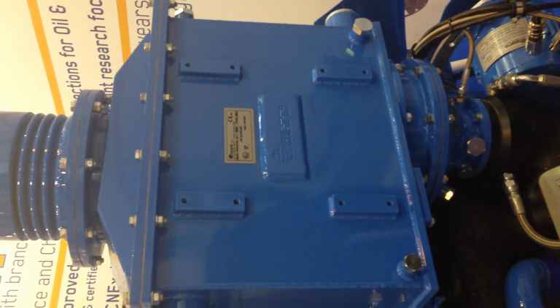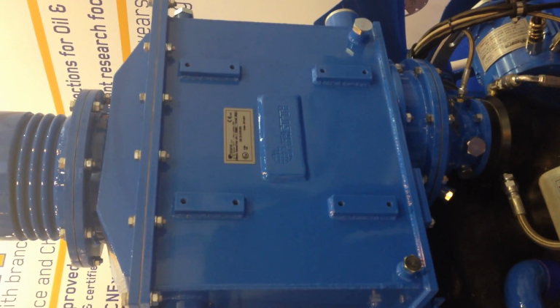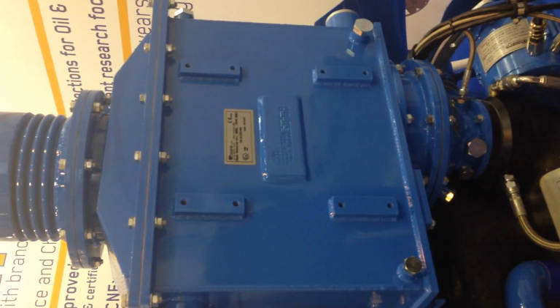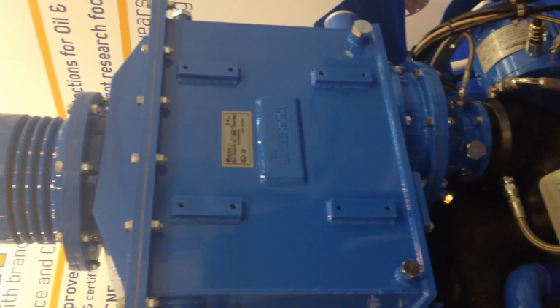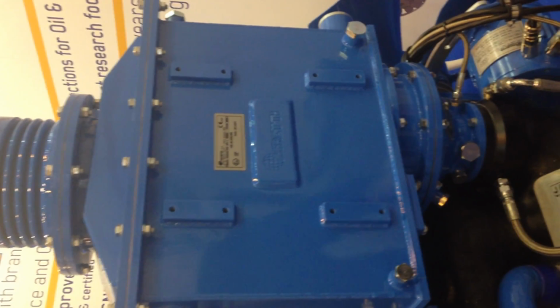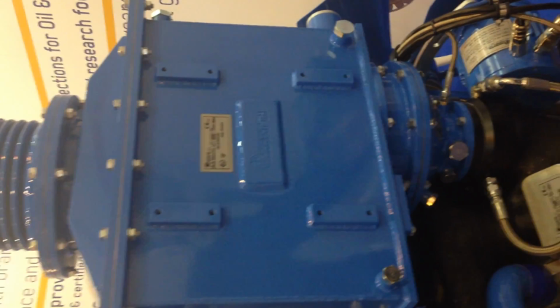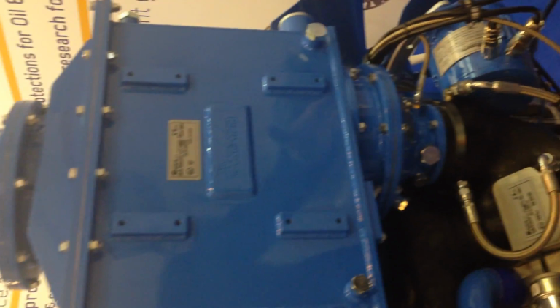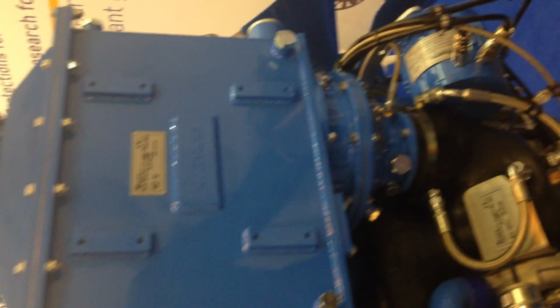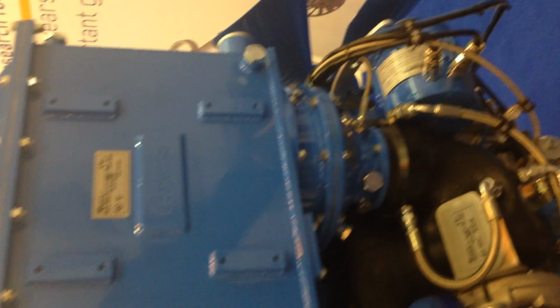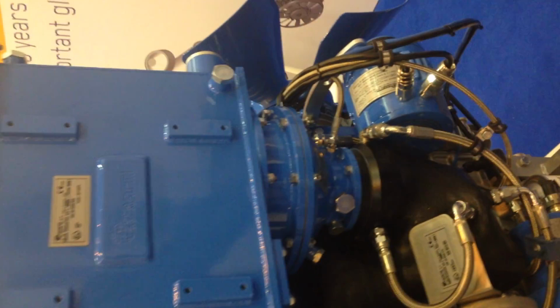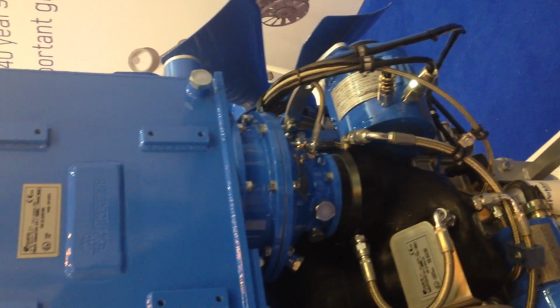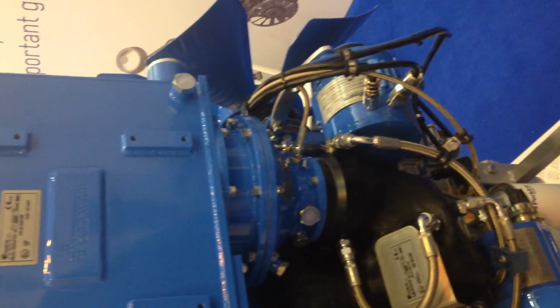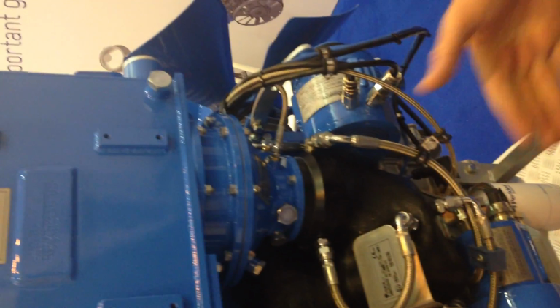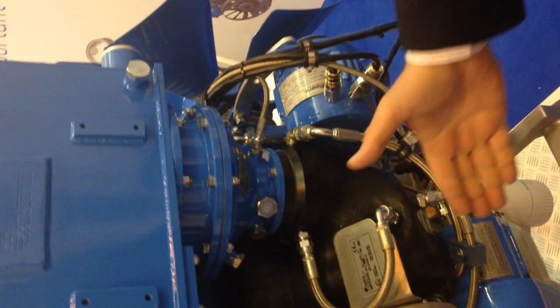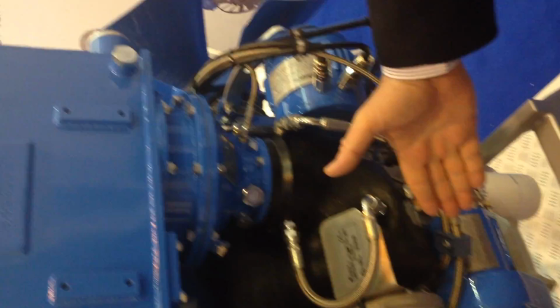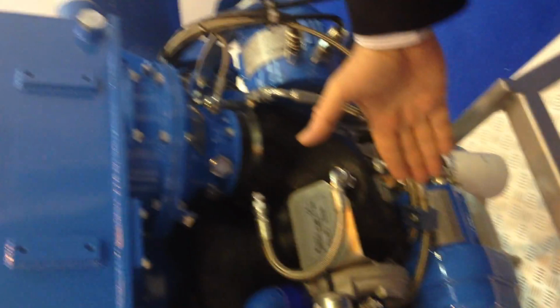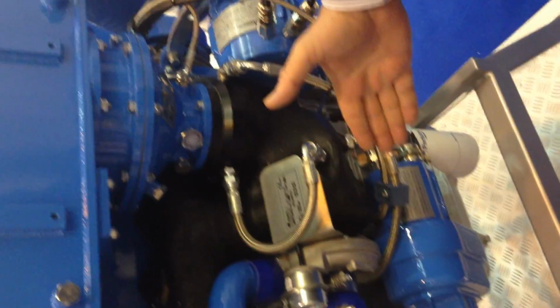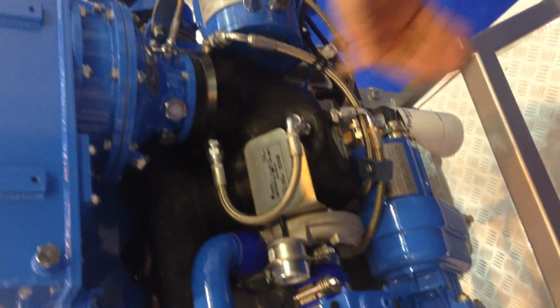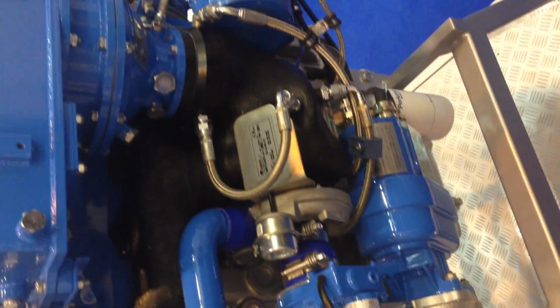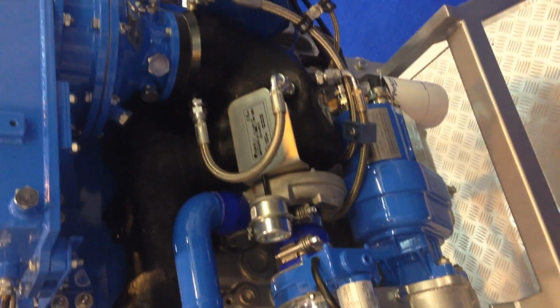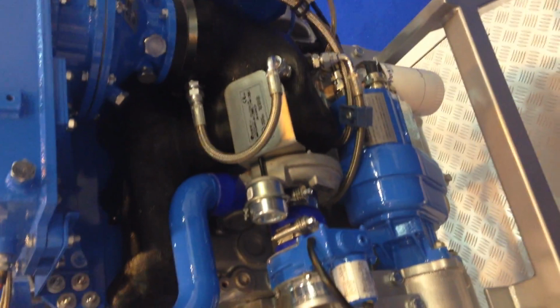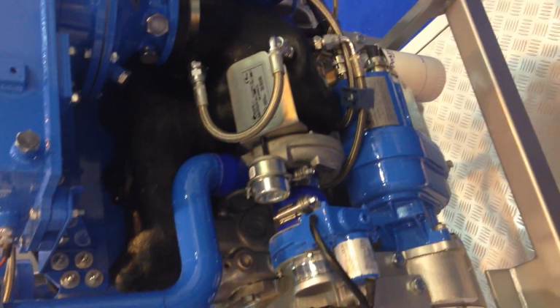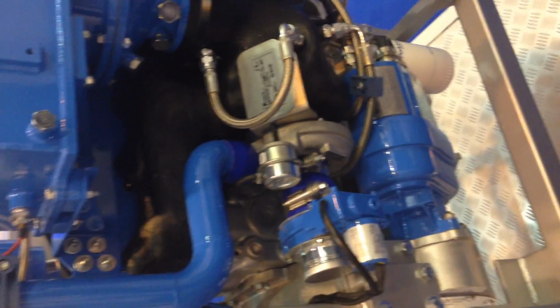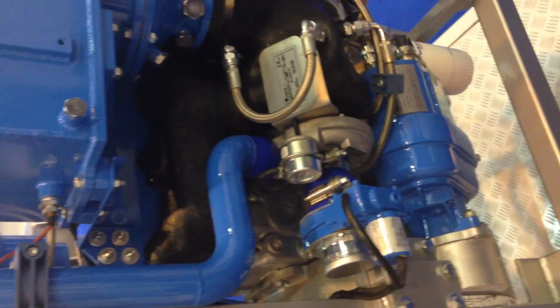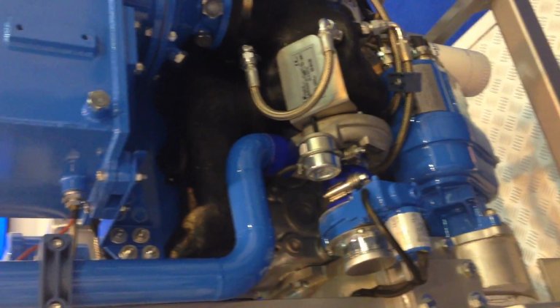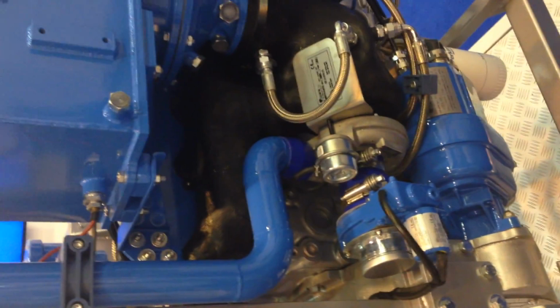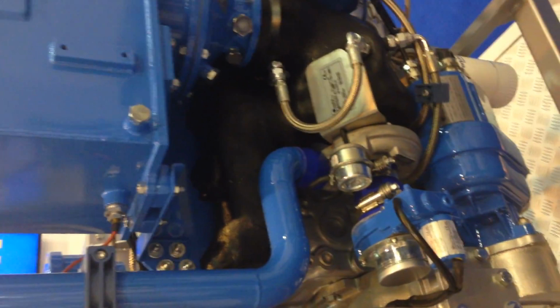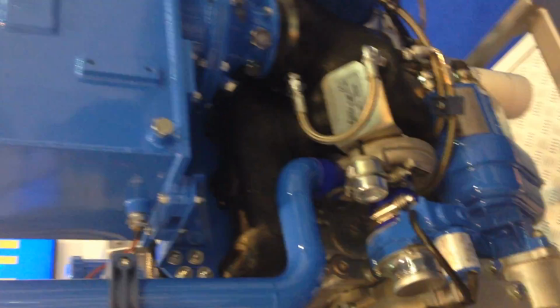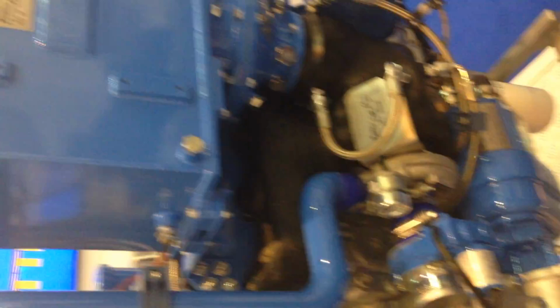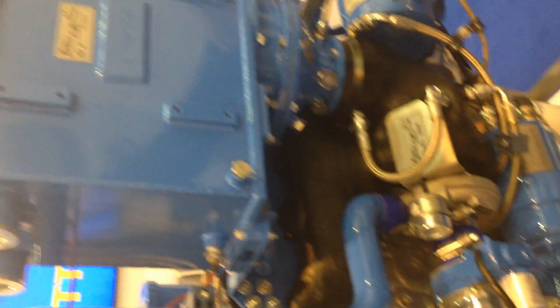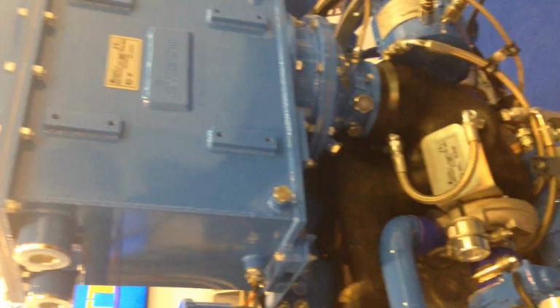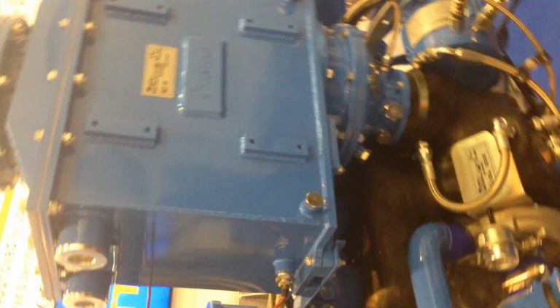Then you have the explosion-proof alternator, the explosion-proof starter, and all the control systems.